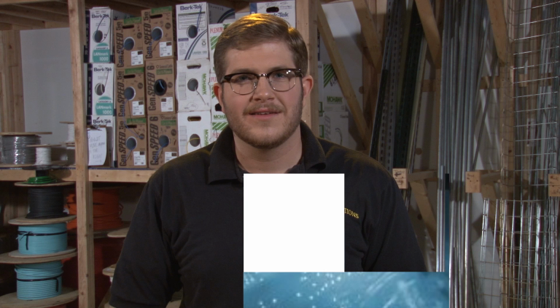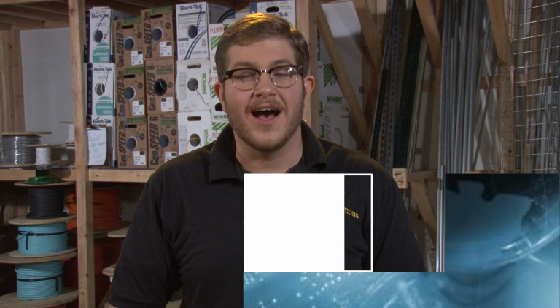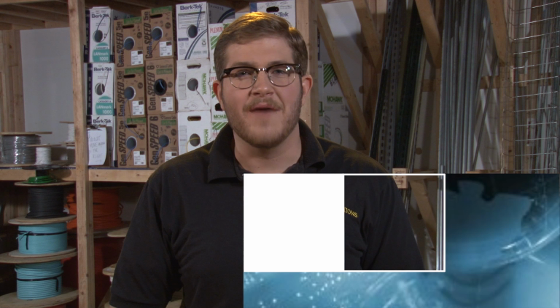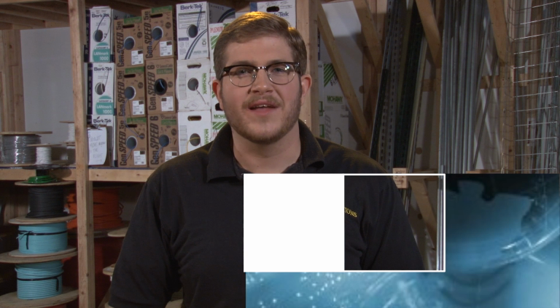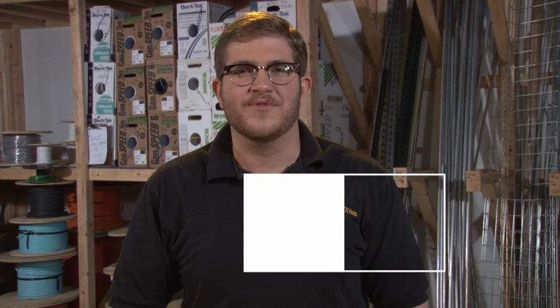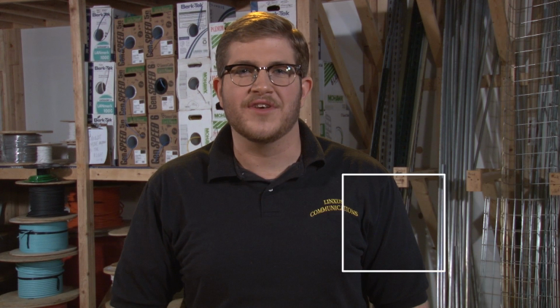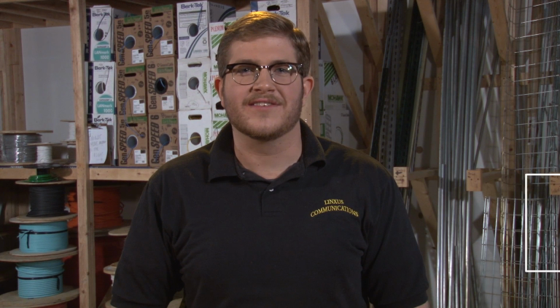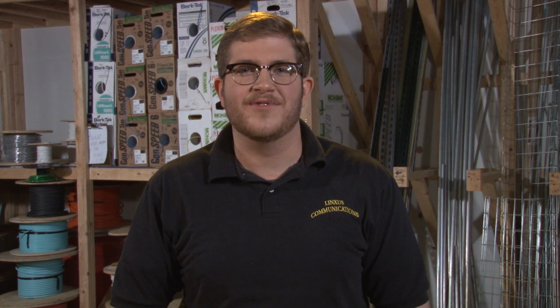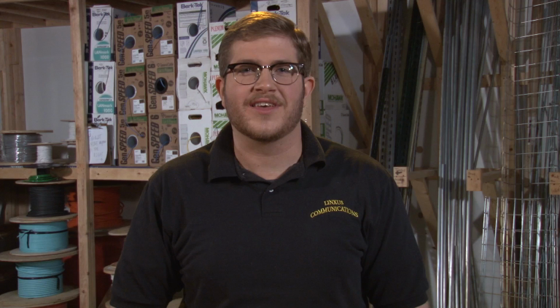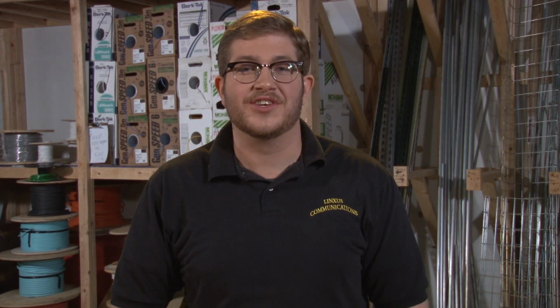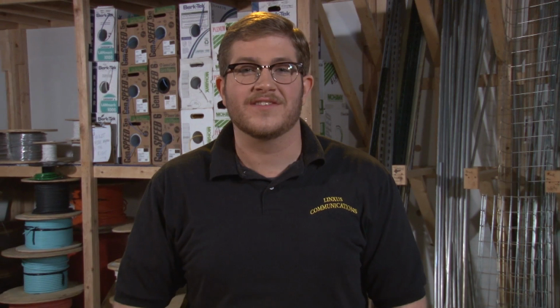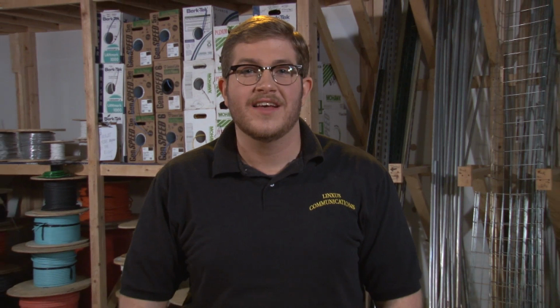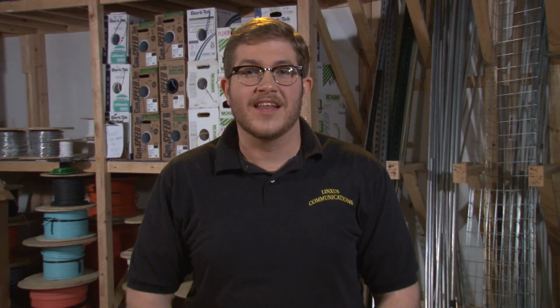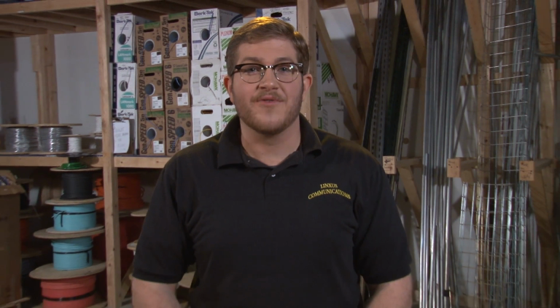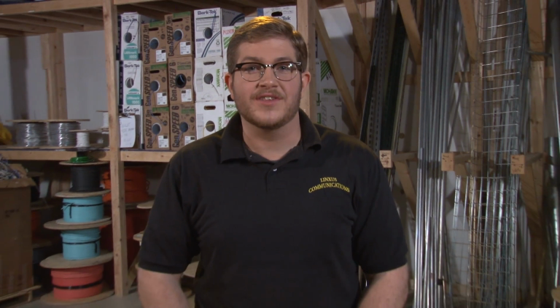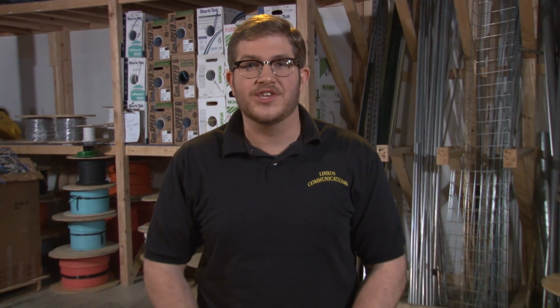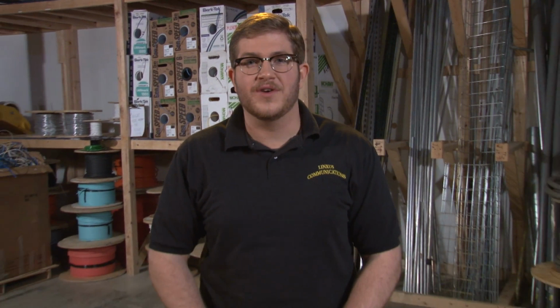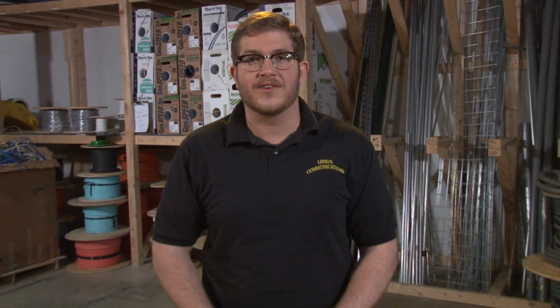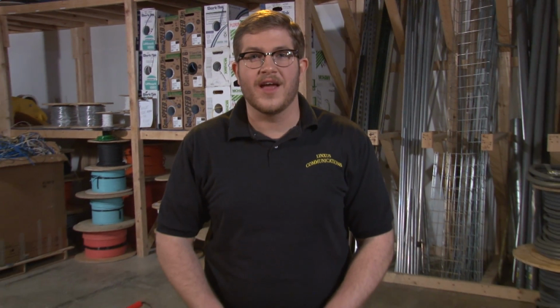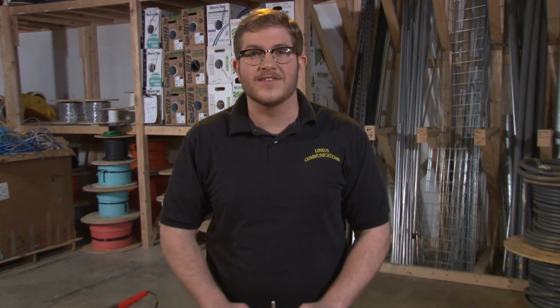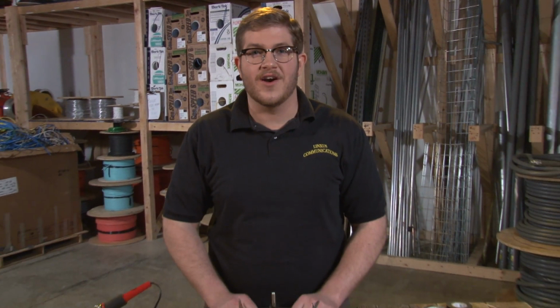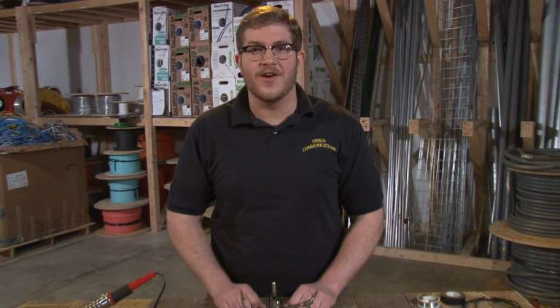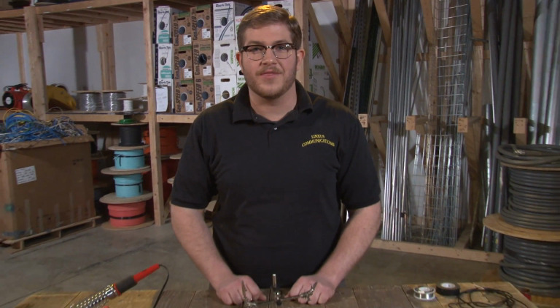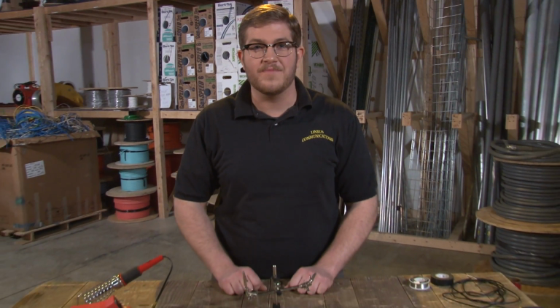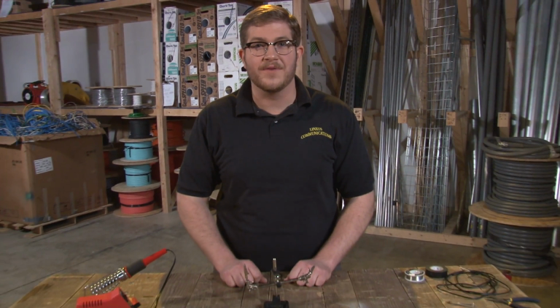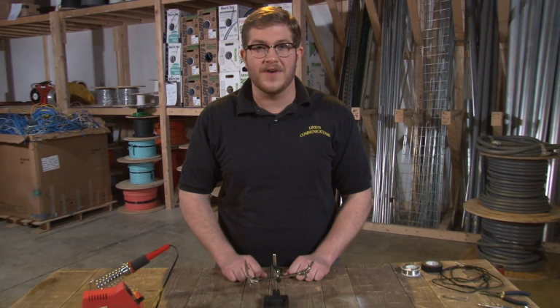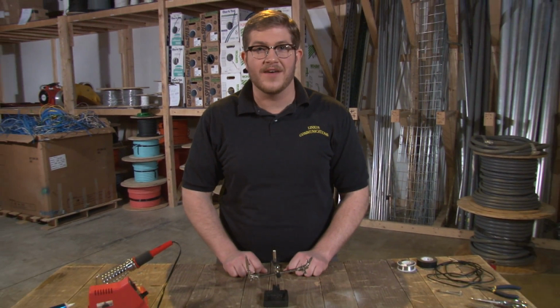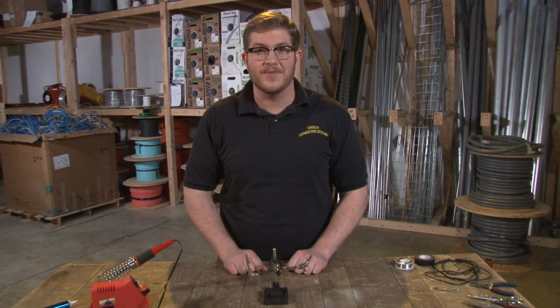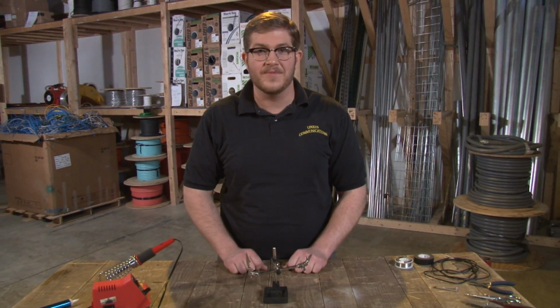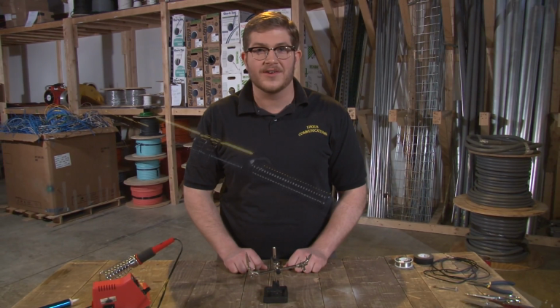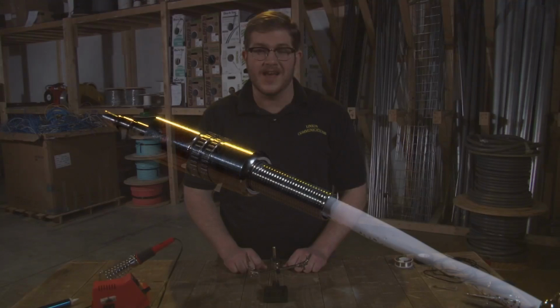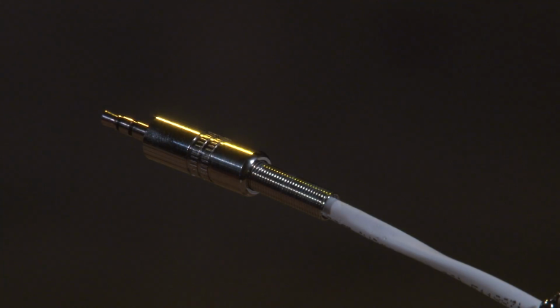Hi, I'm Benson with Linksys Communications. Today we're going to teach you how to correctly solder a 3.5 millimeter connector.